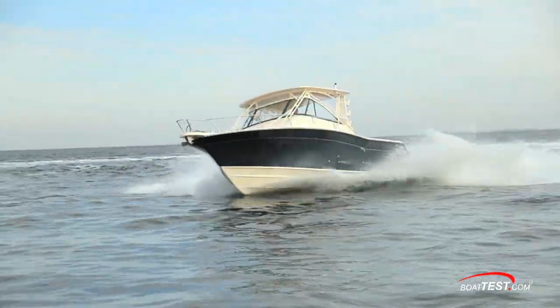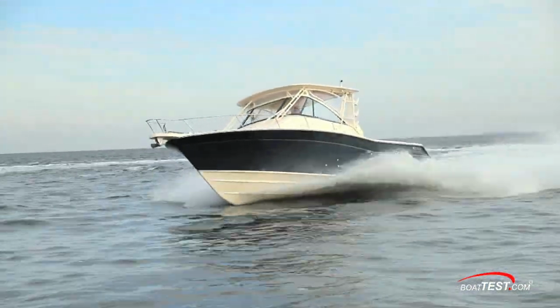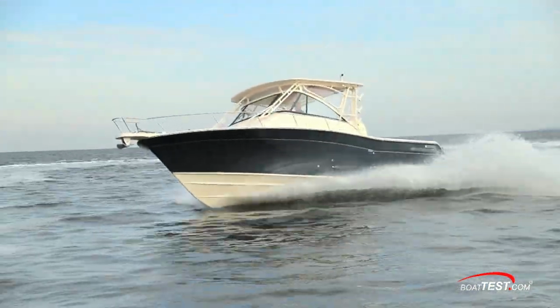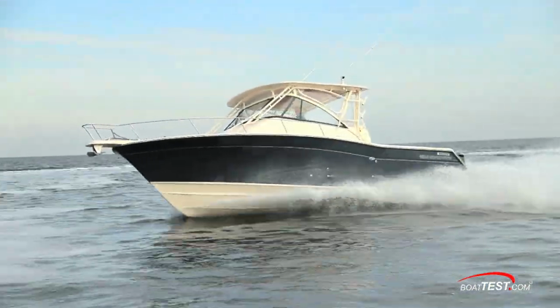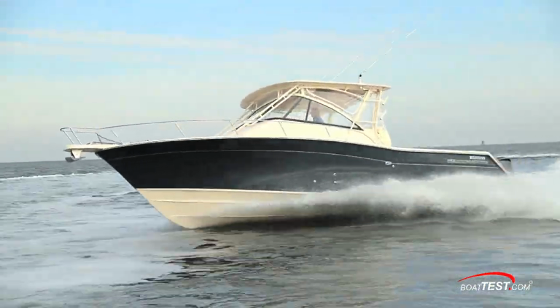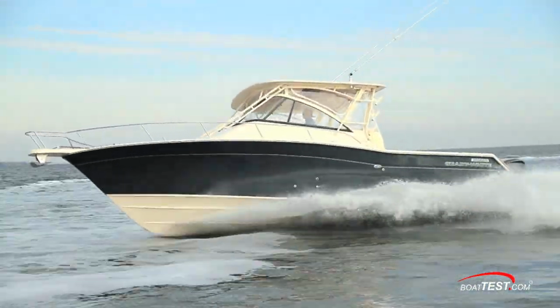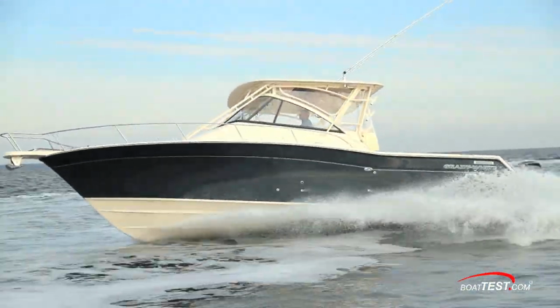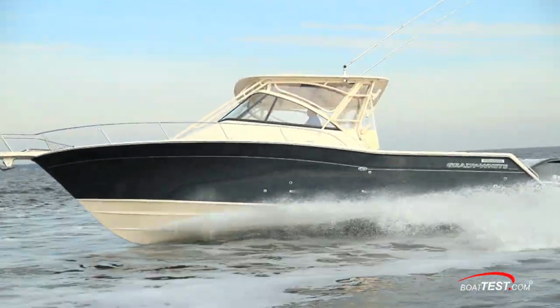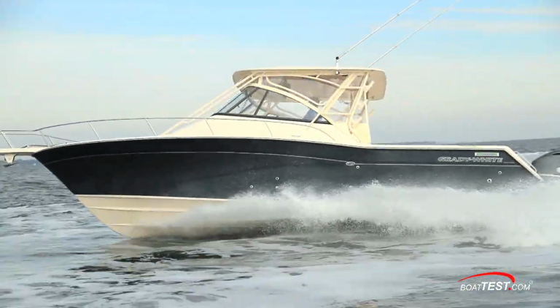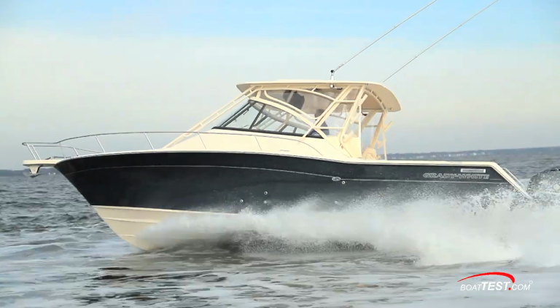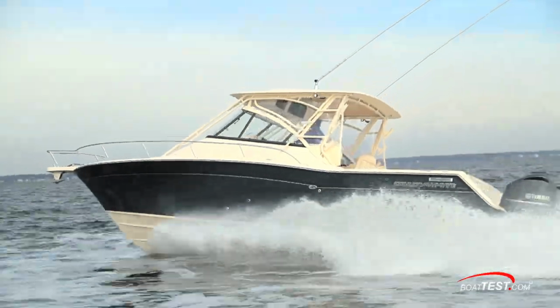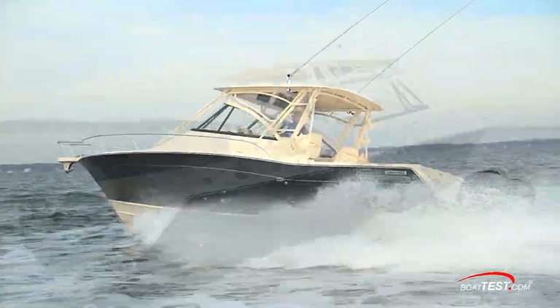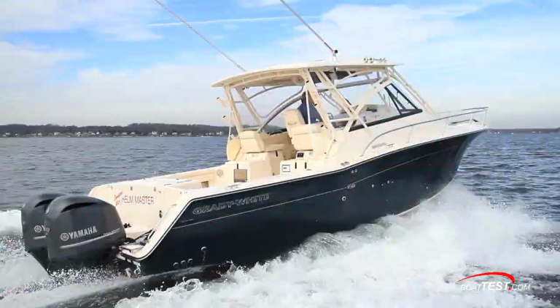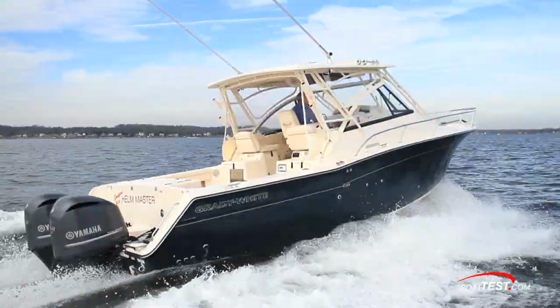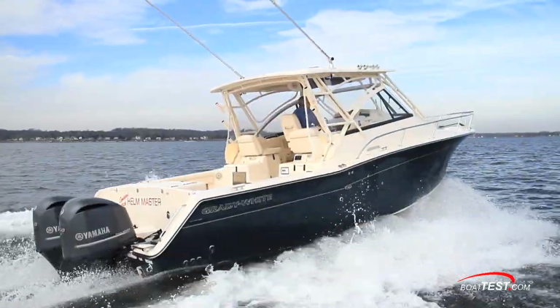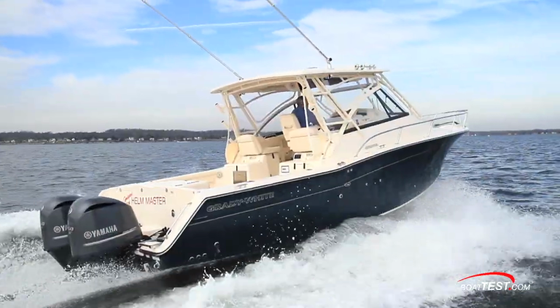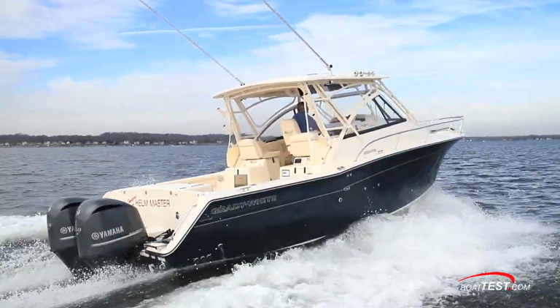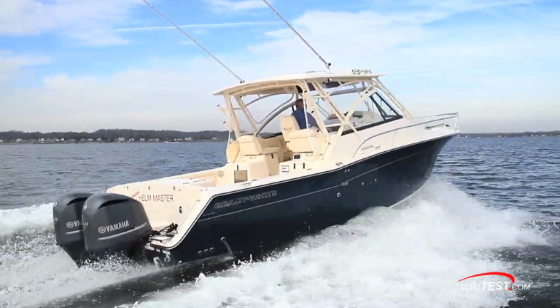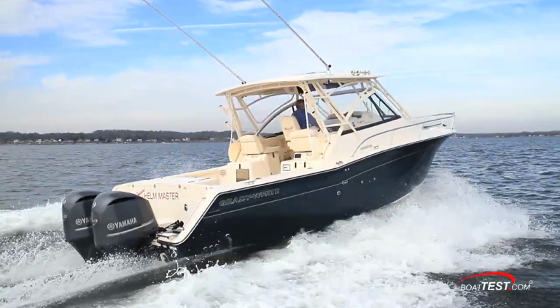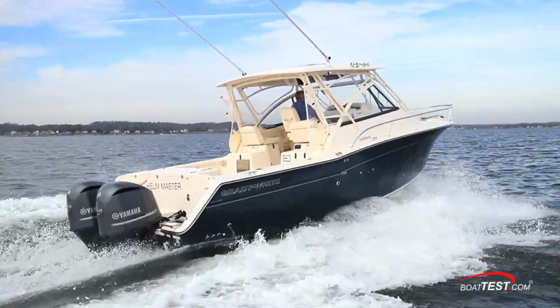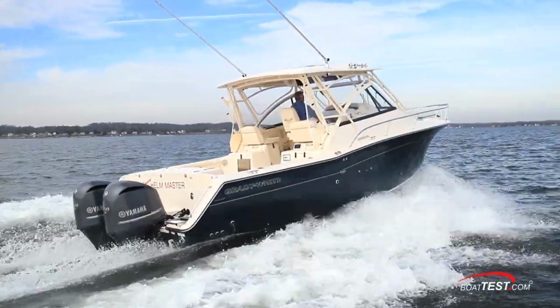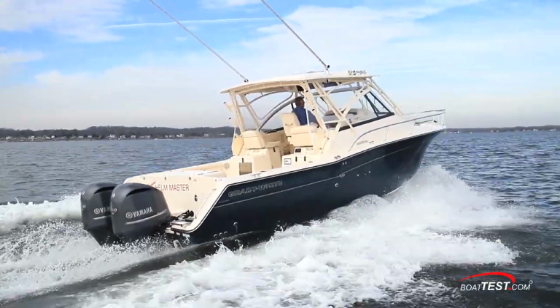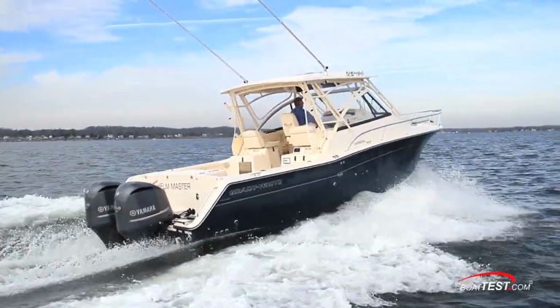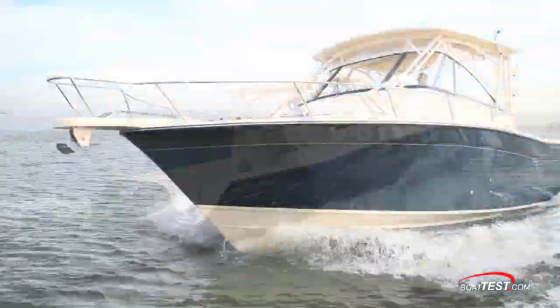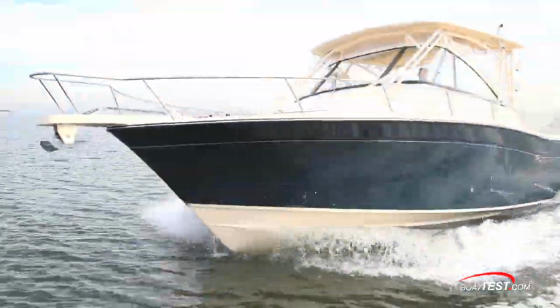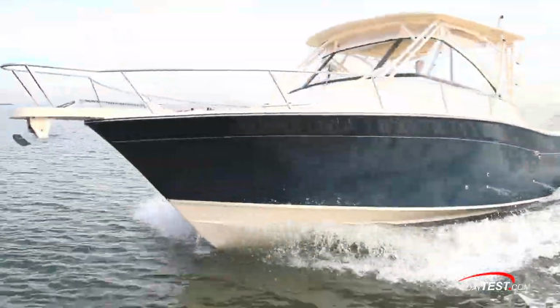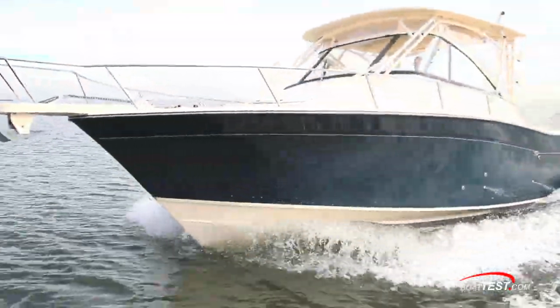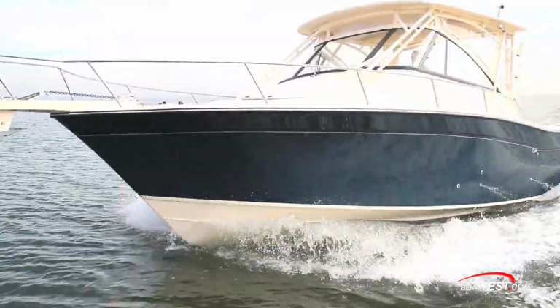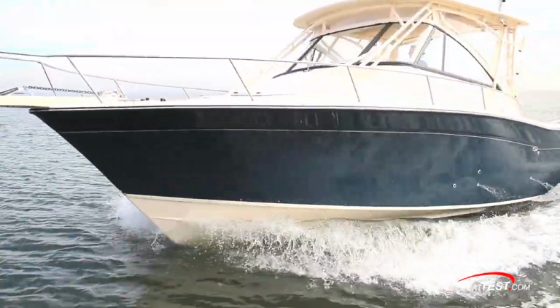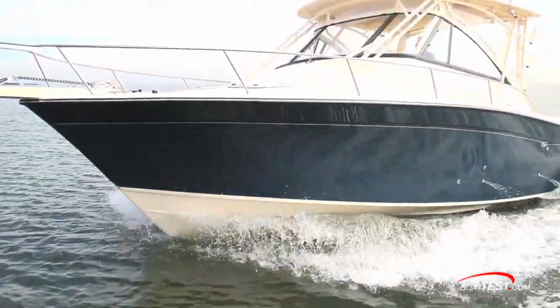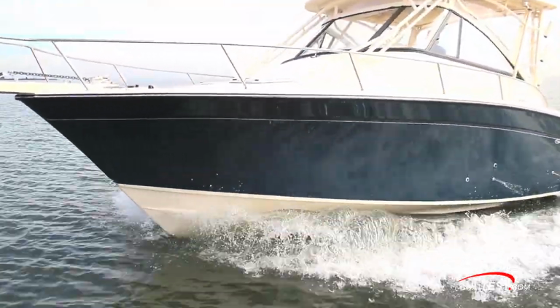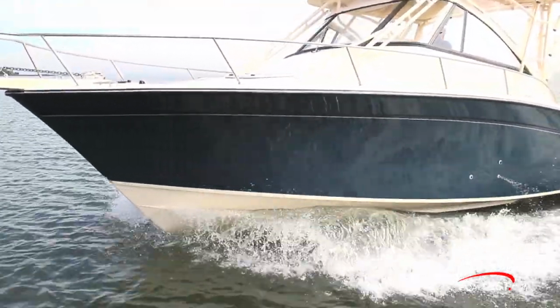This is clearly an offshore boat, but she's also got a nod towards family accommodations and entertaining. We'll begin with the operational features.